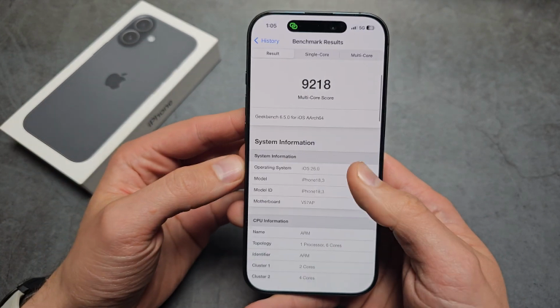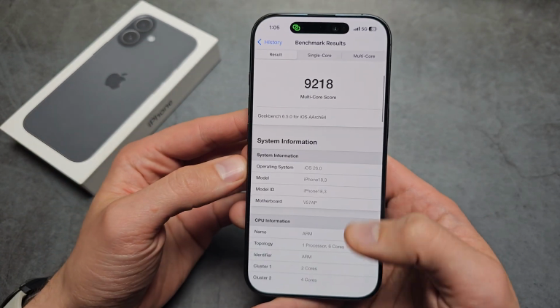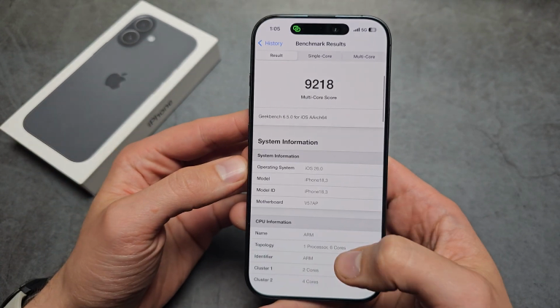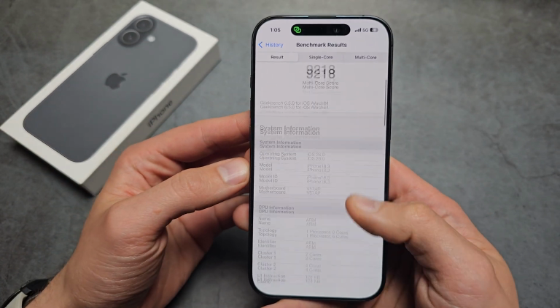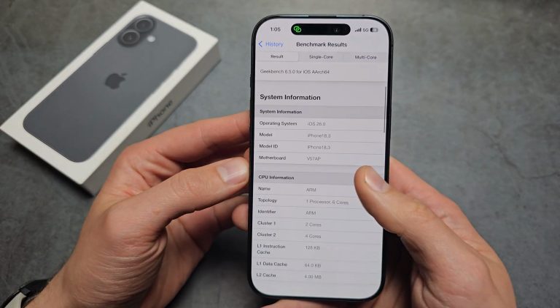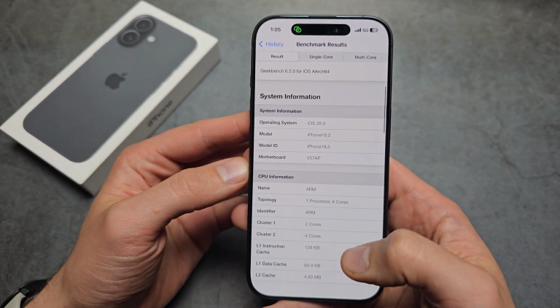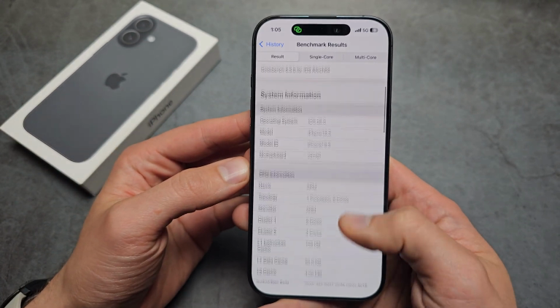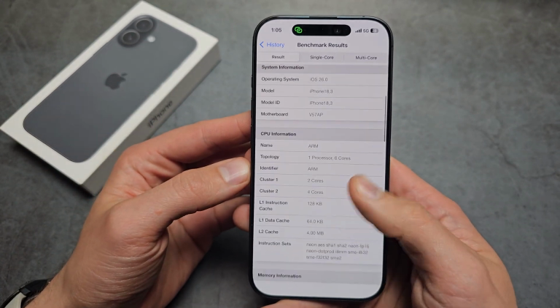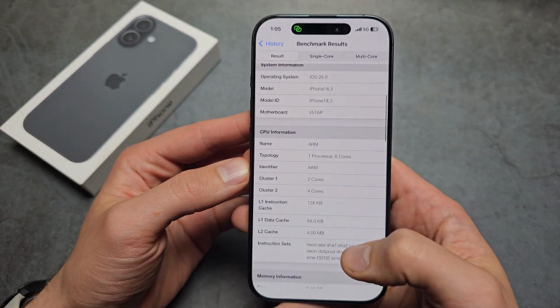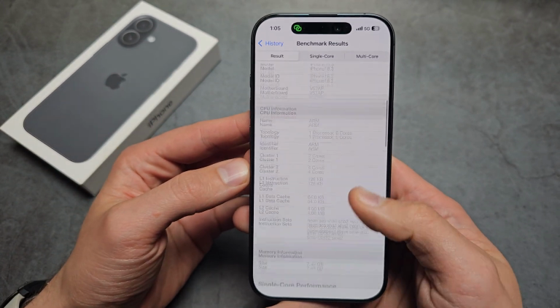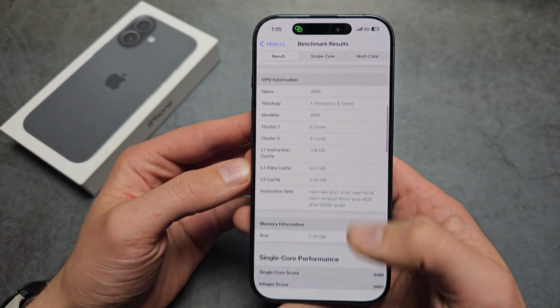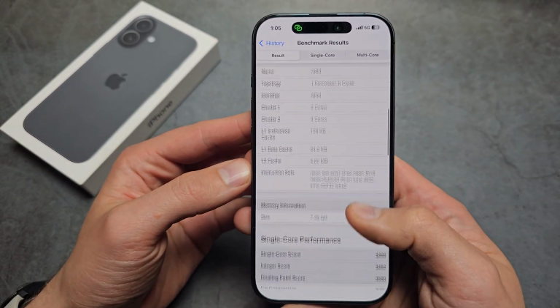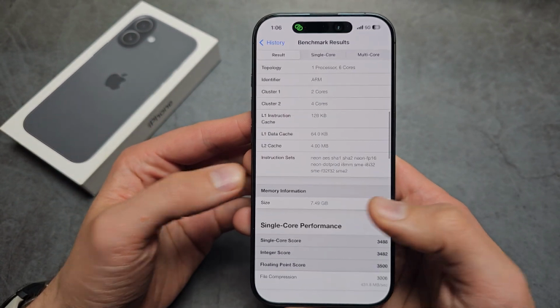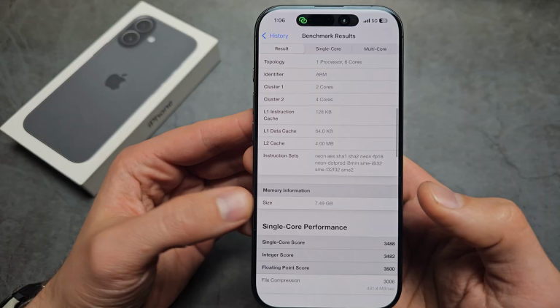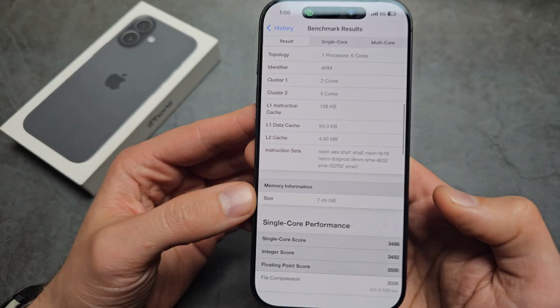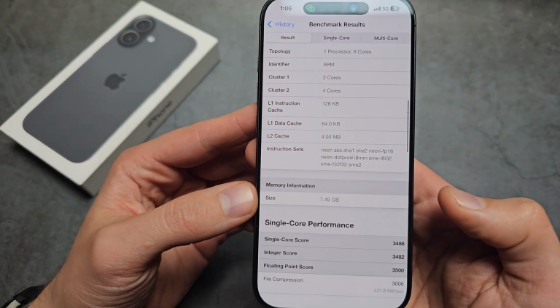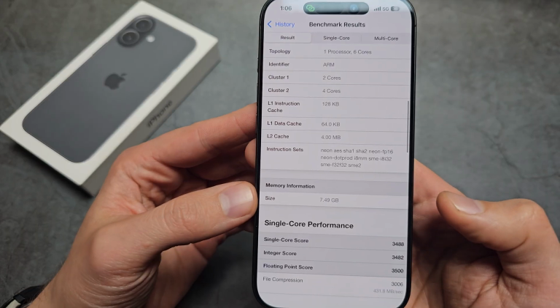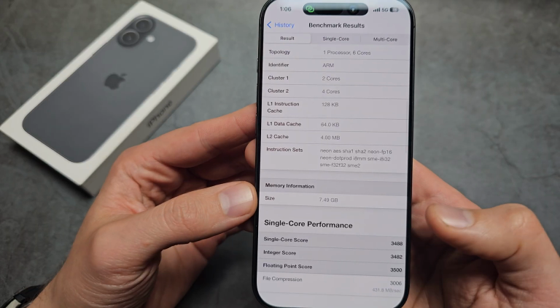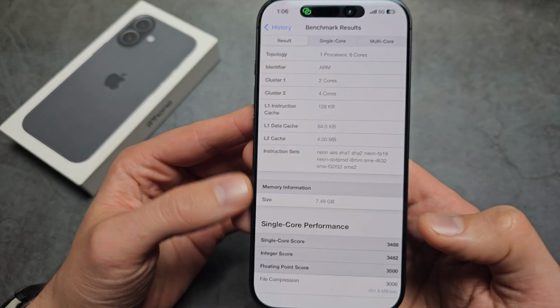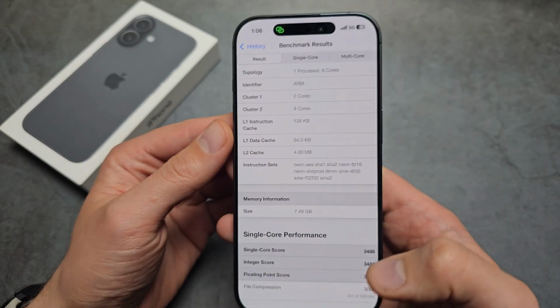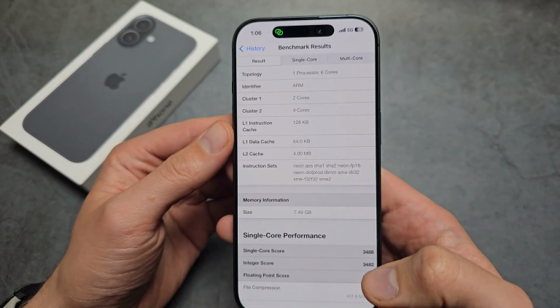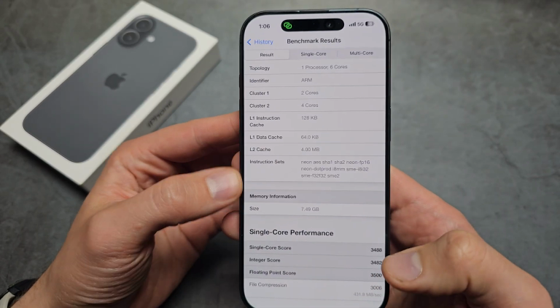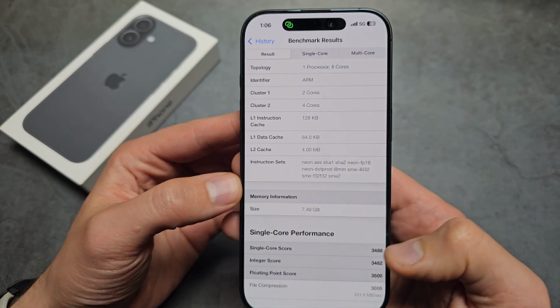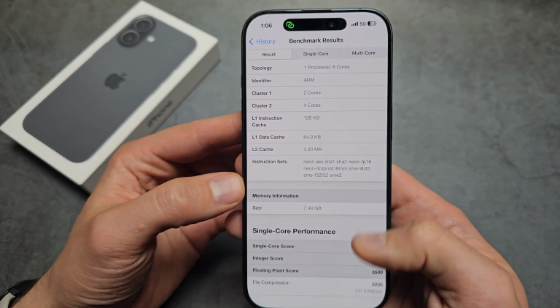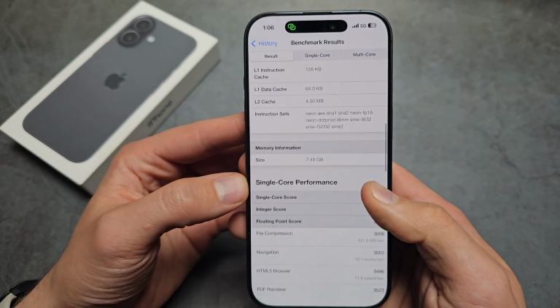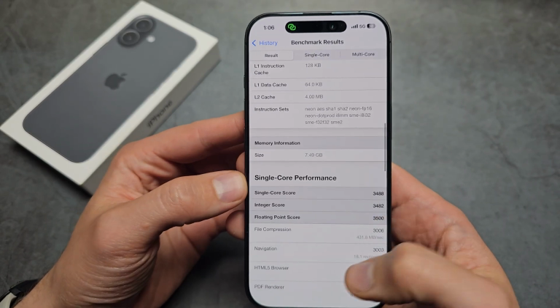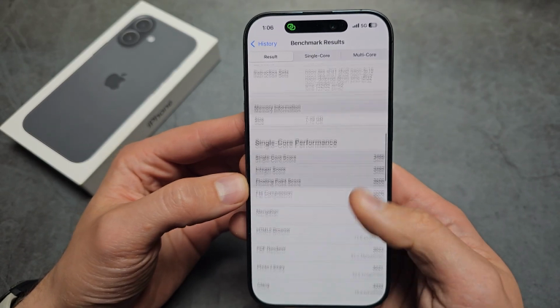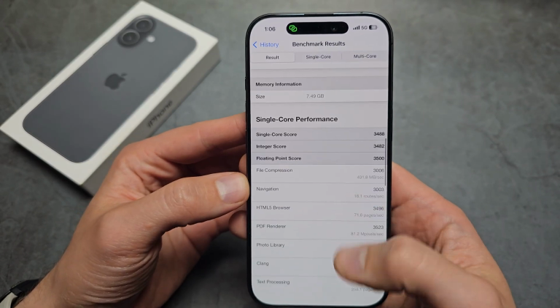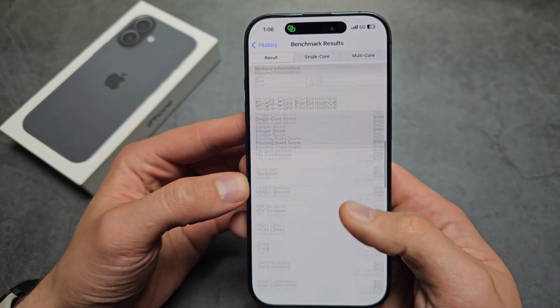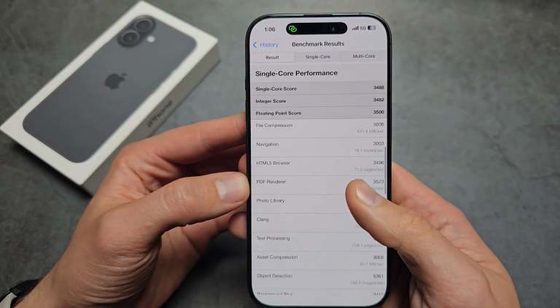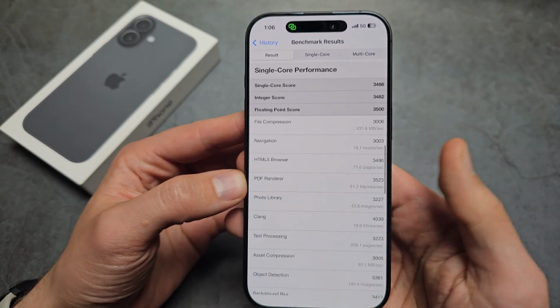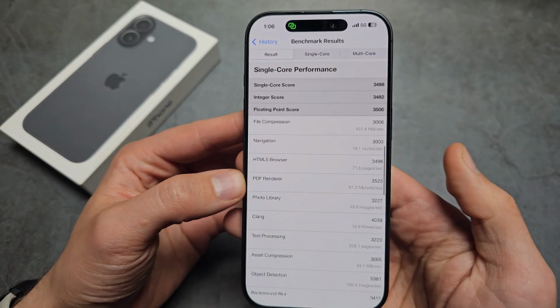When it comes to the amount of RAM, you can see we get 8 gigabytes of RAM, and you can see all the specs here.